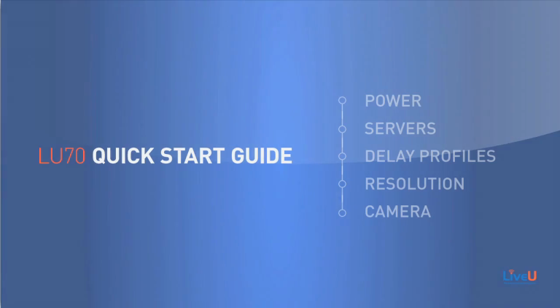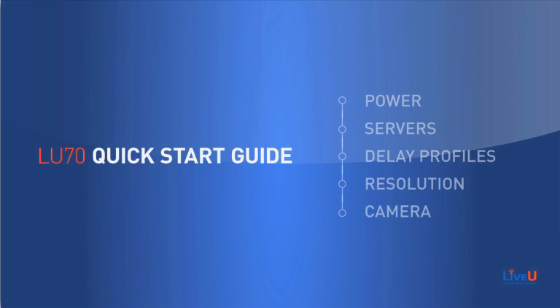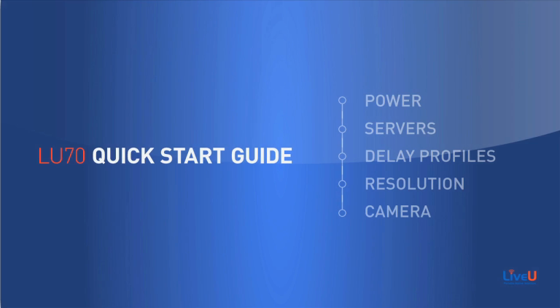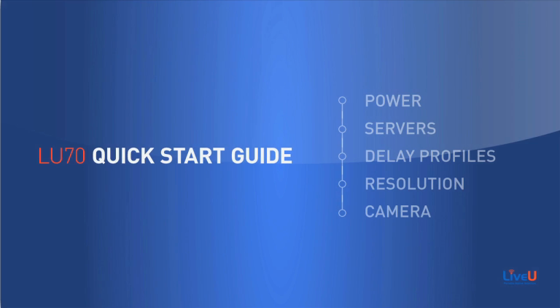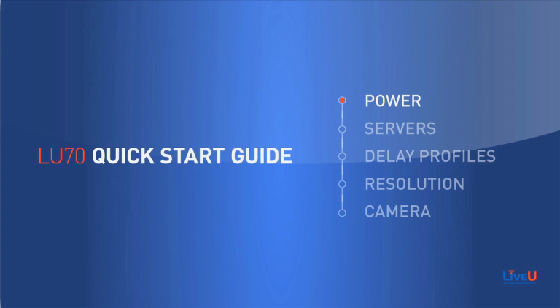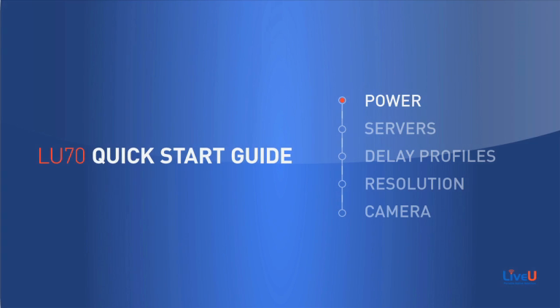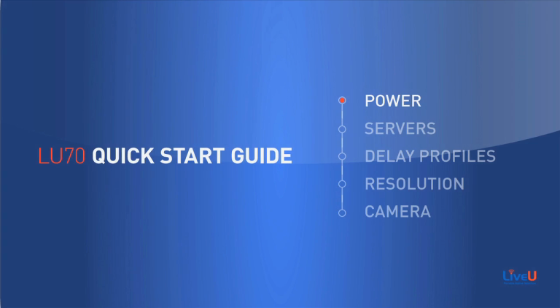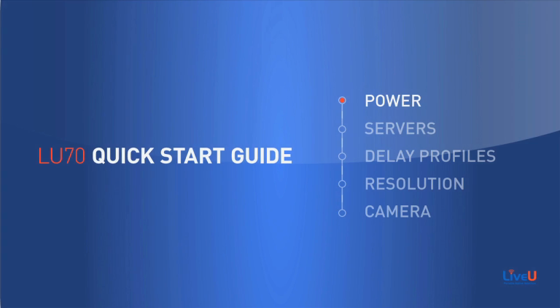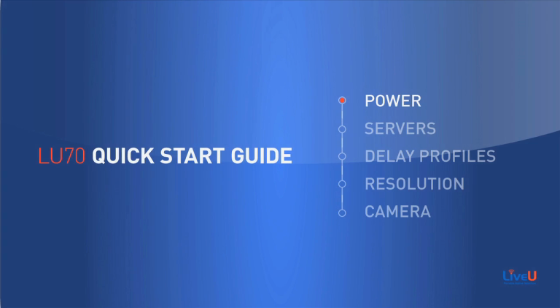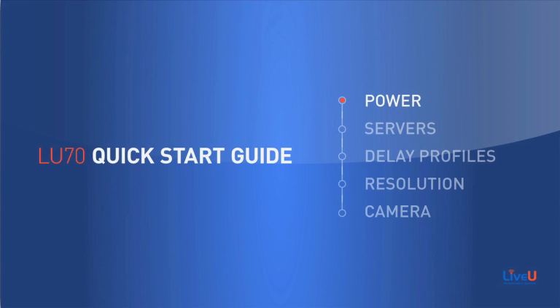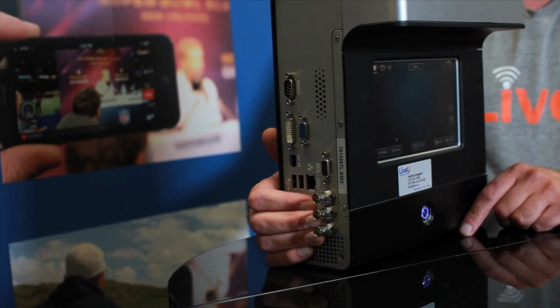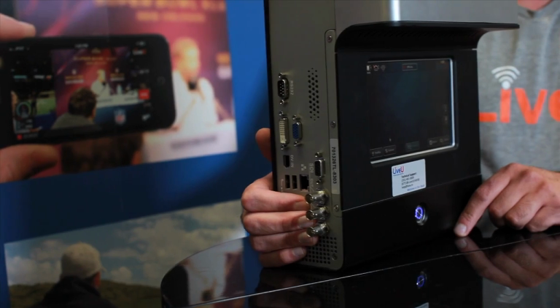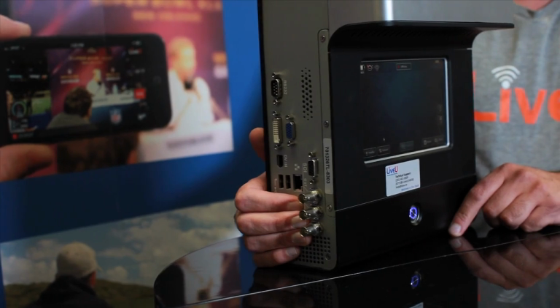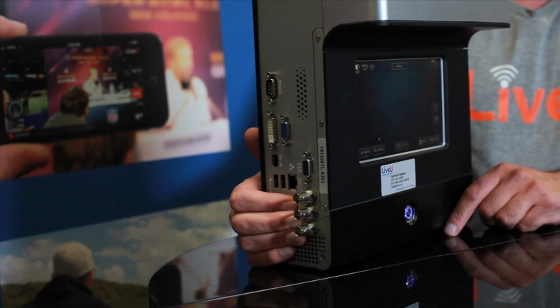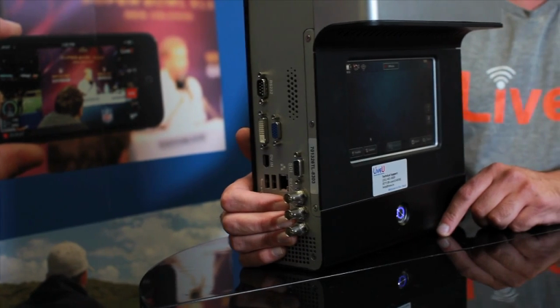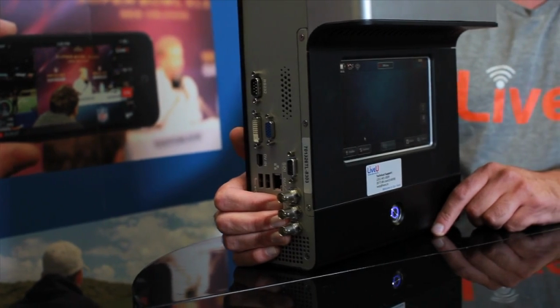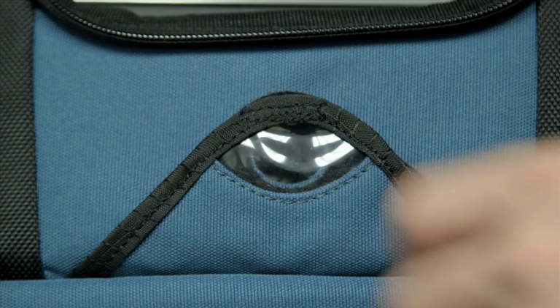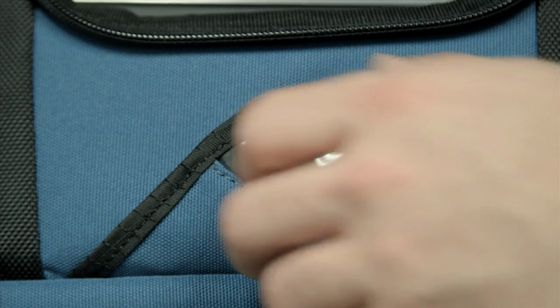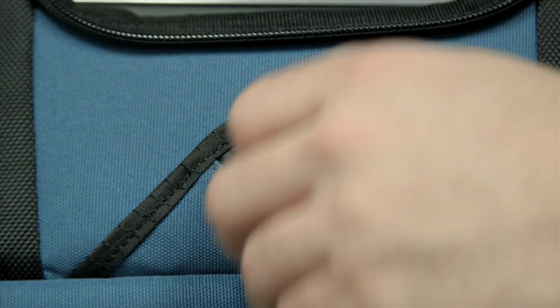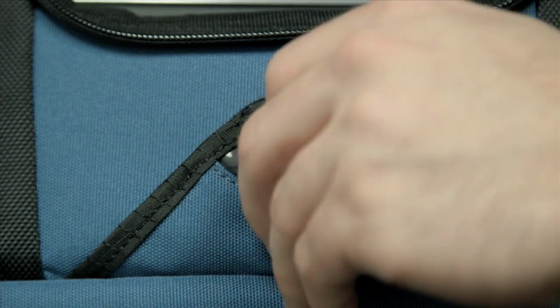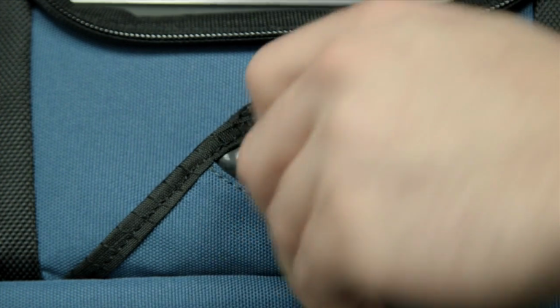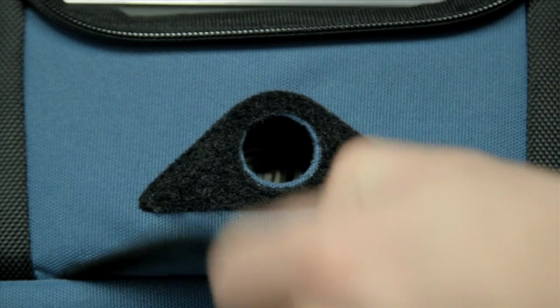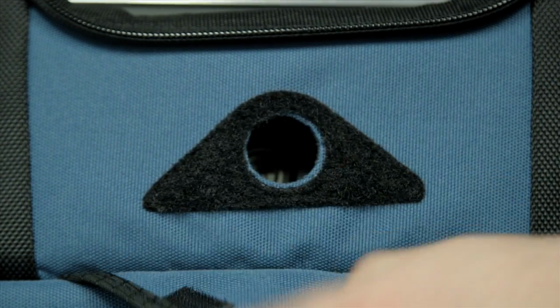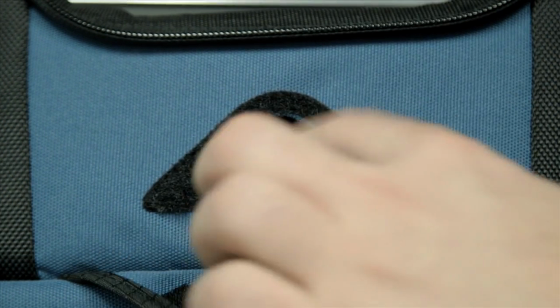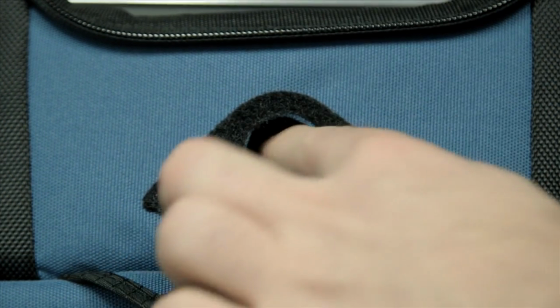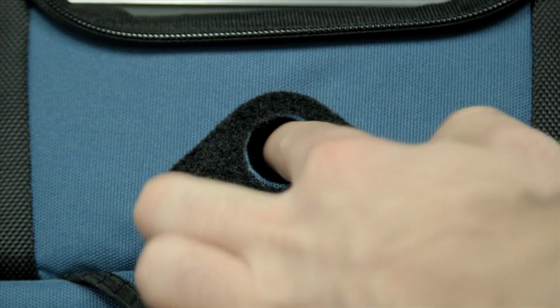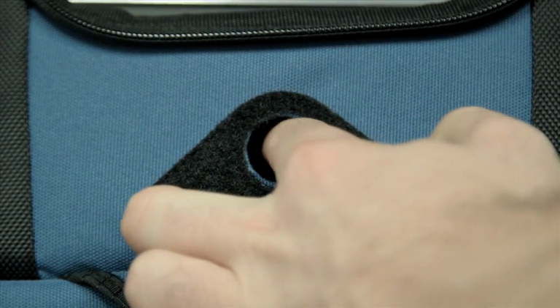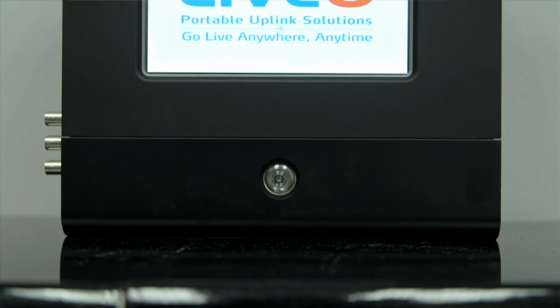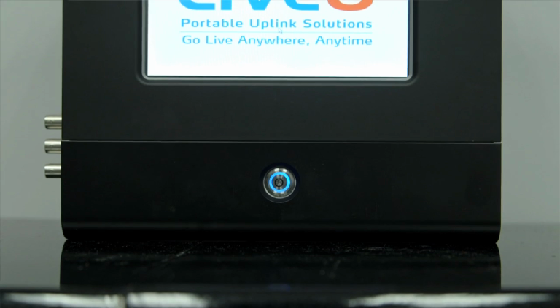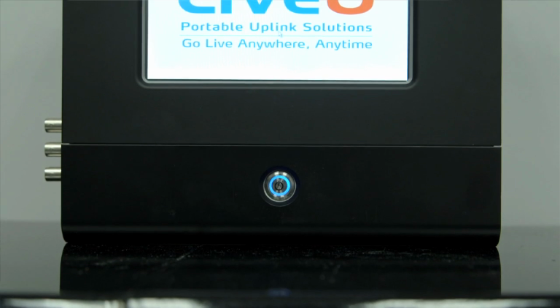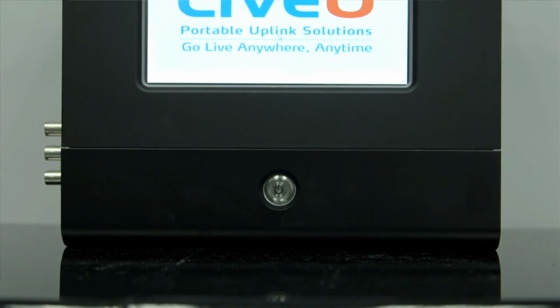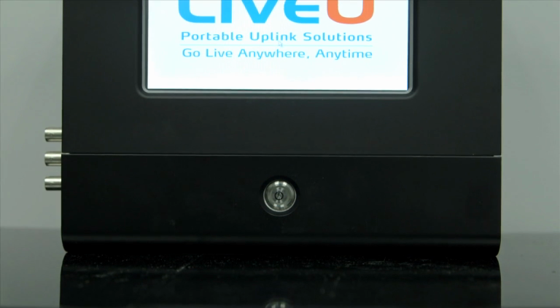To get the LU70 up and running, hold the power button in until the LED turns blue and you hear the unit turn on.